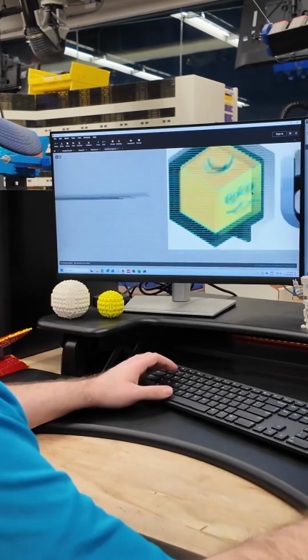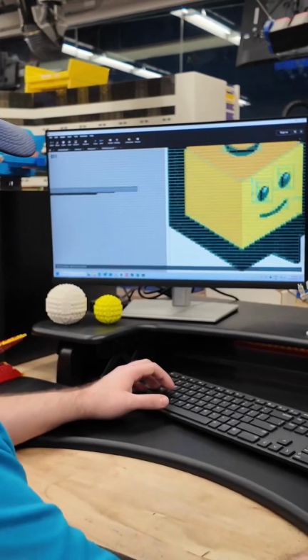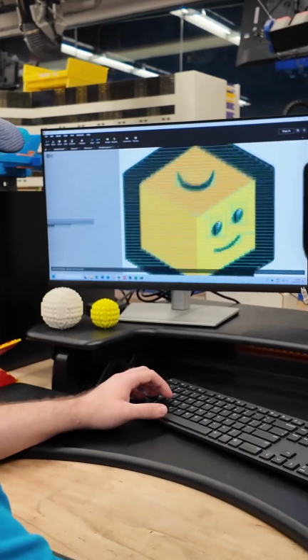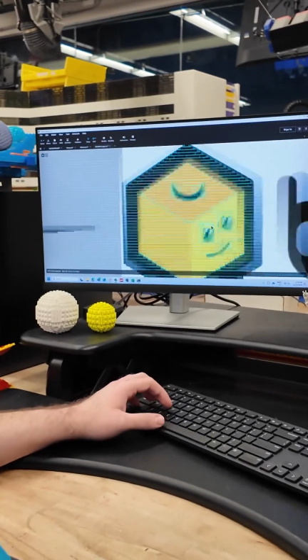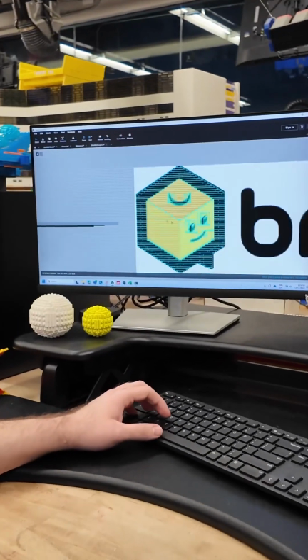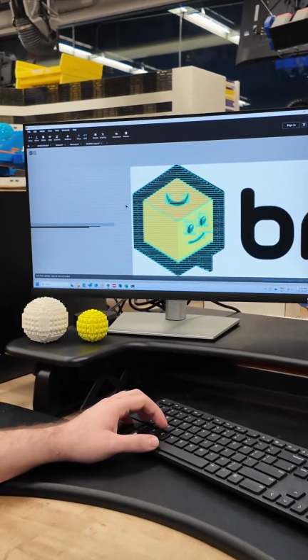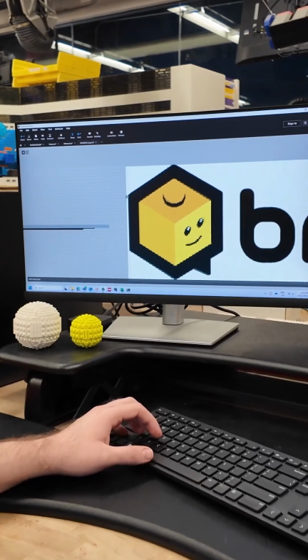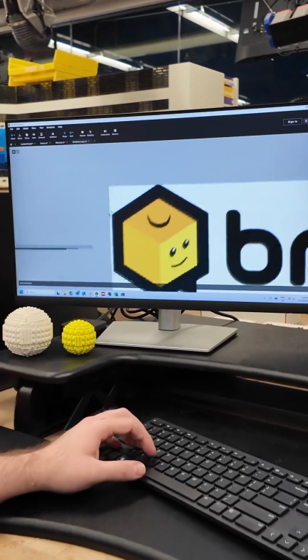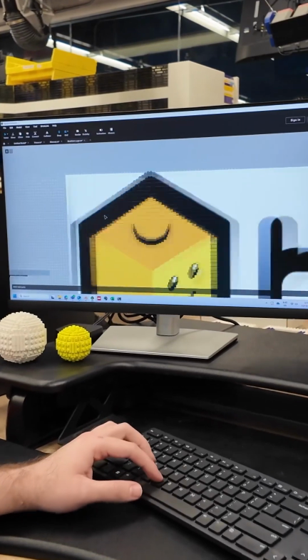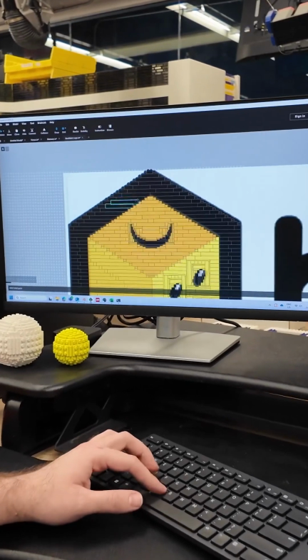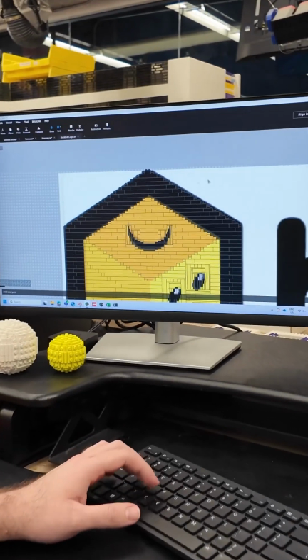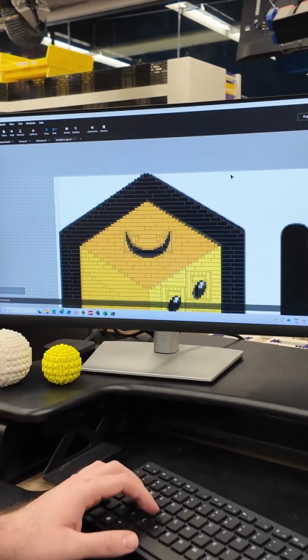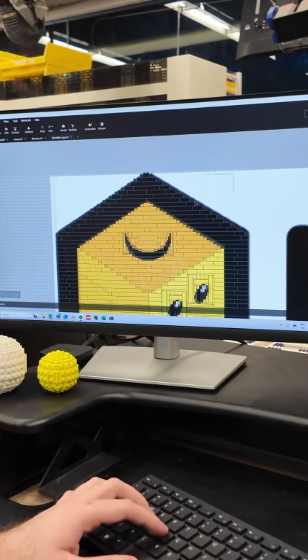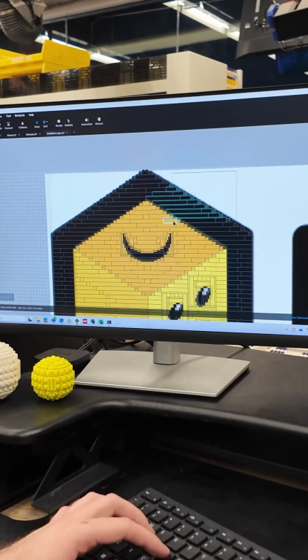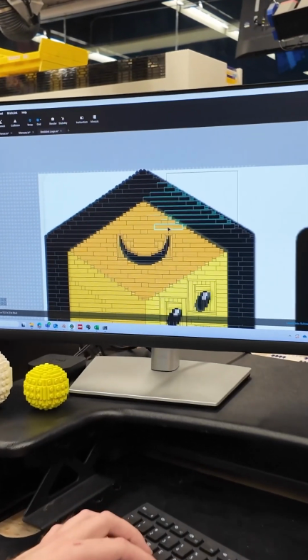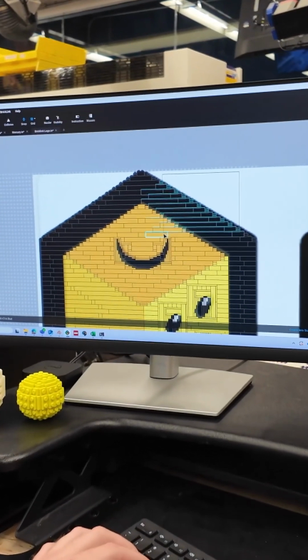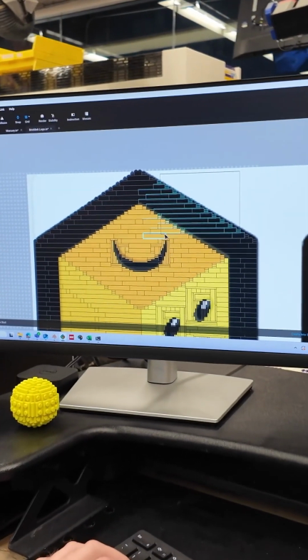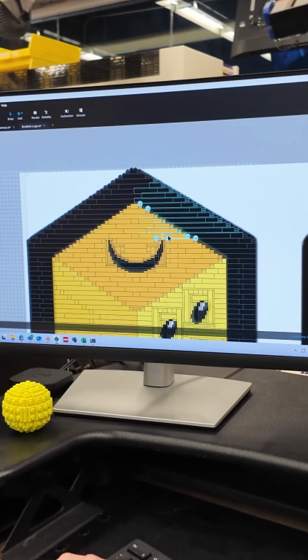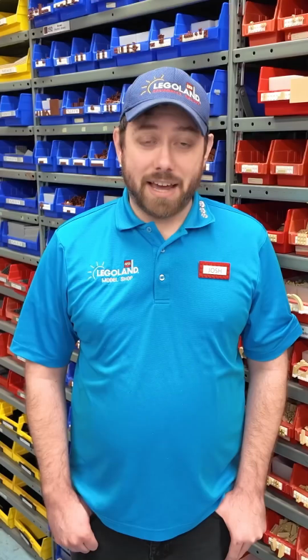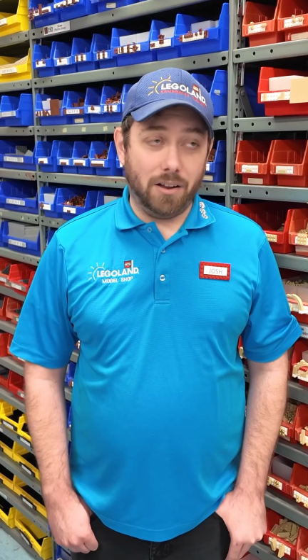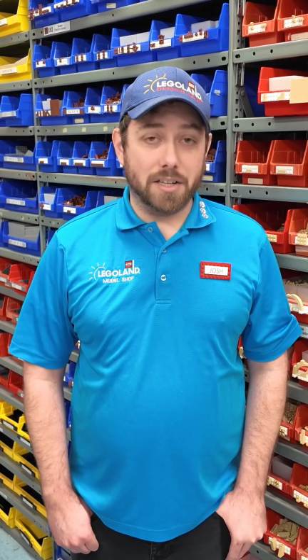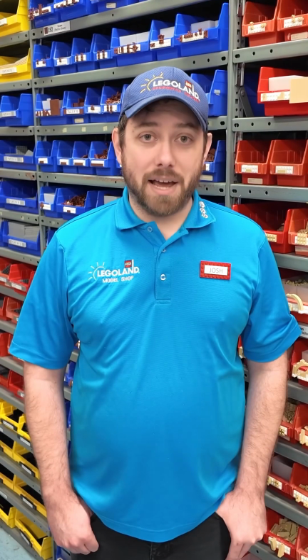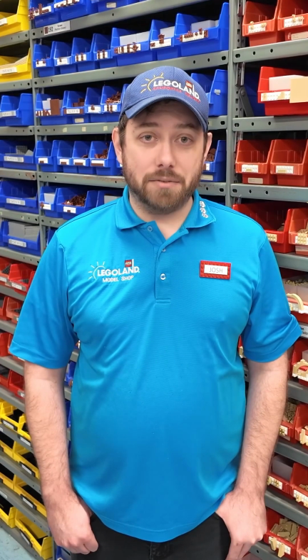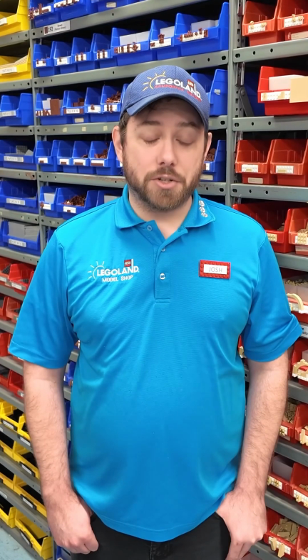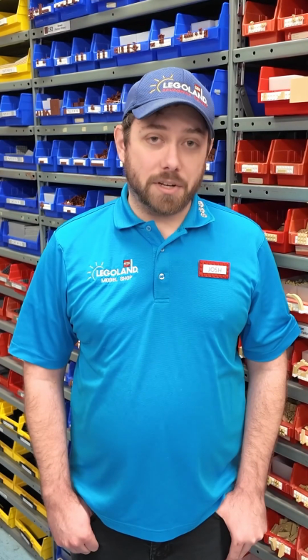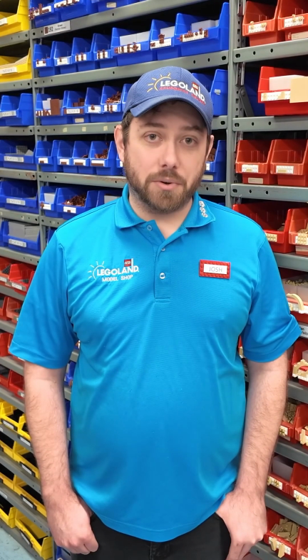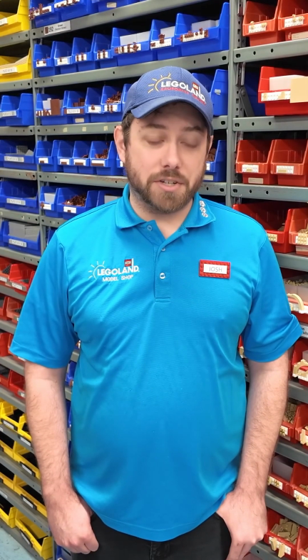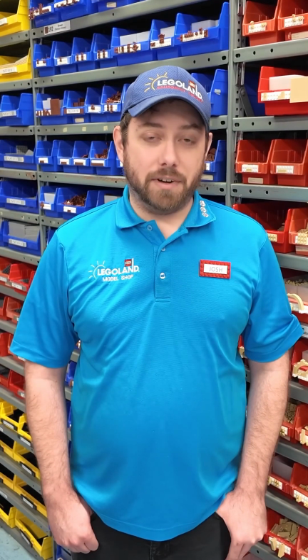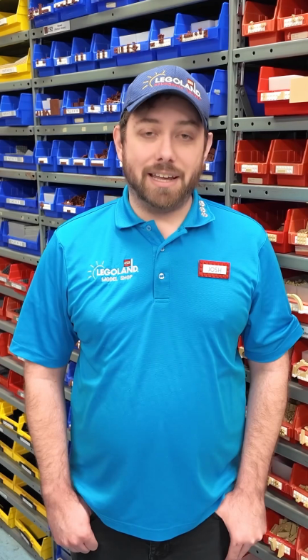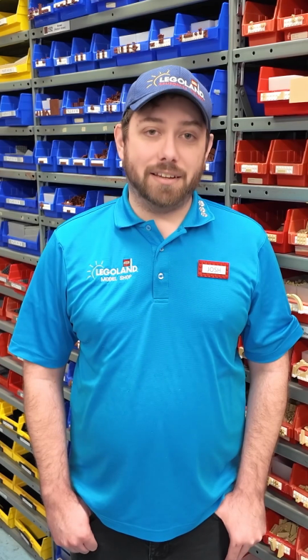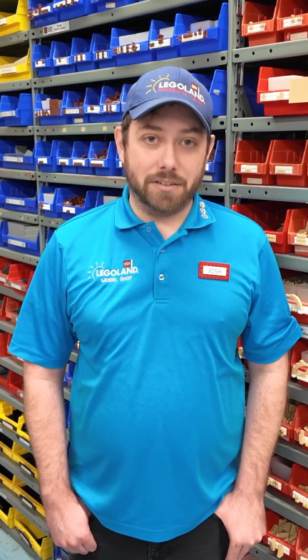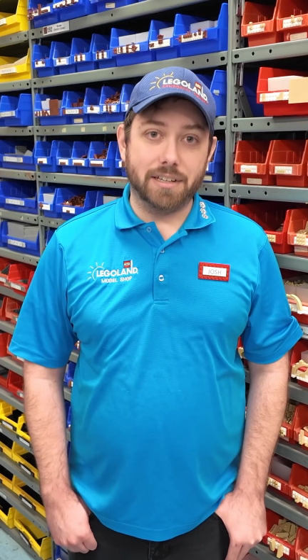BrickLink is growing. It's huge now compared to when I started using it. The catalog is massive. There's so many stores. You can find anything that you need.